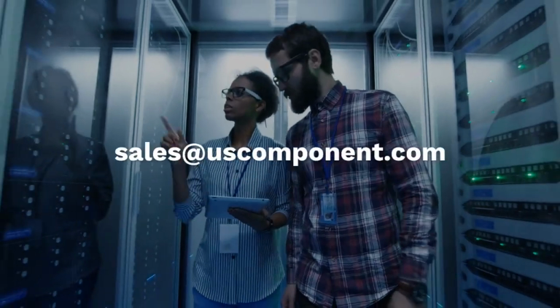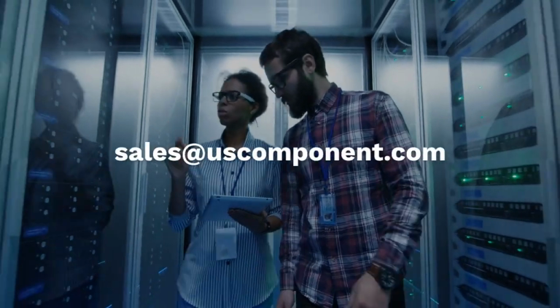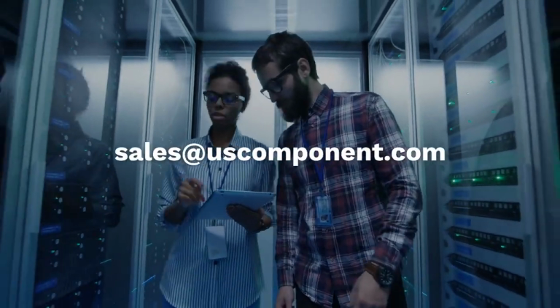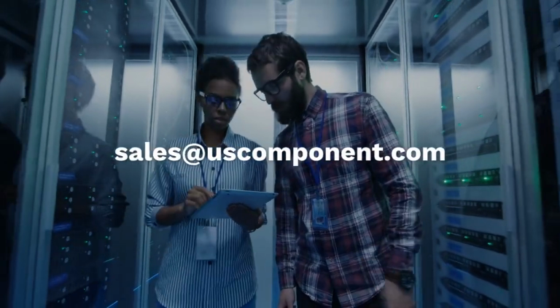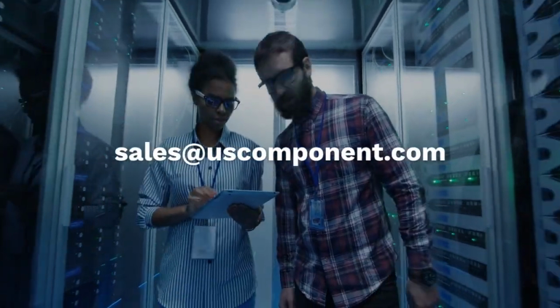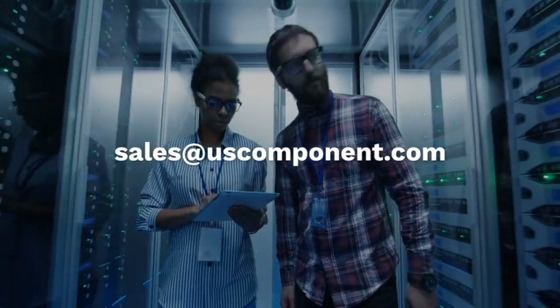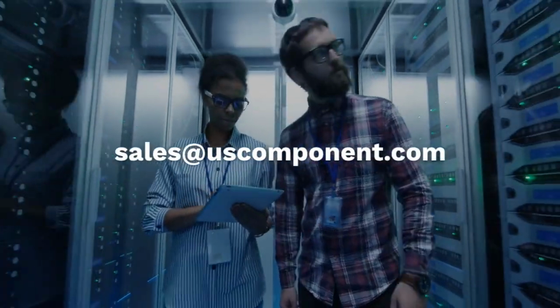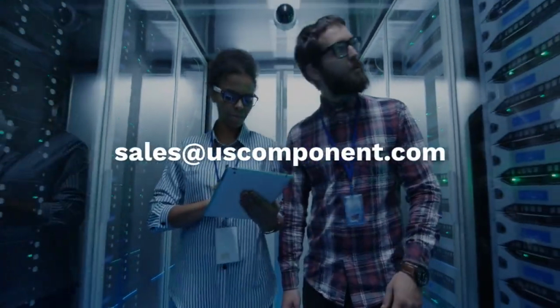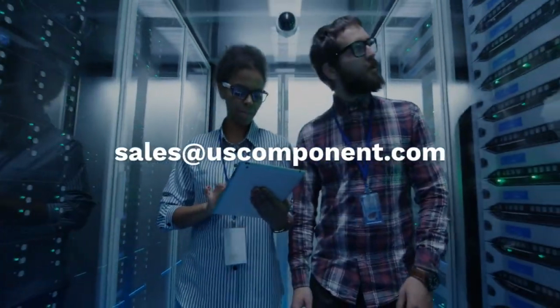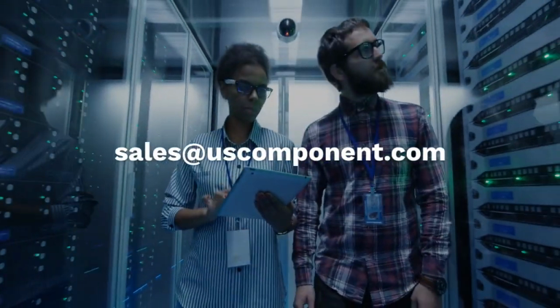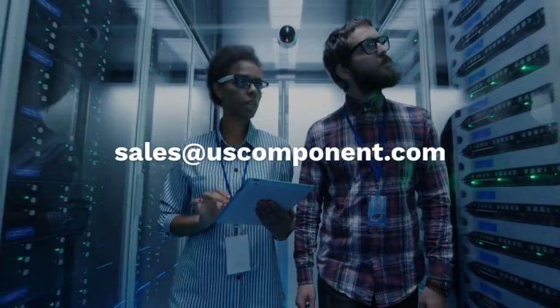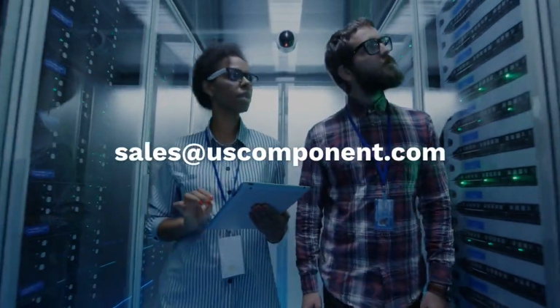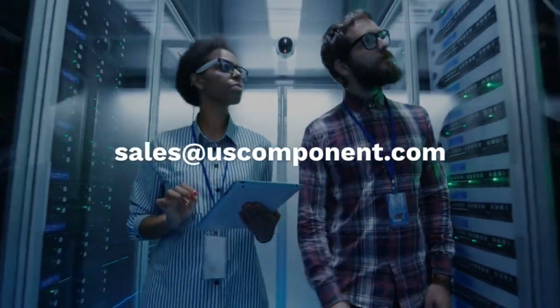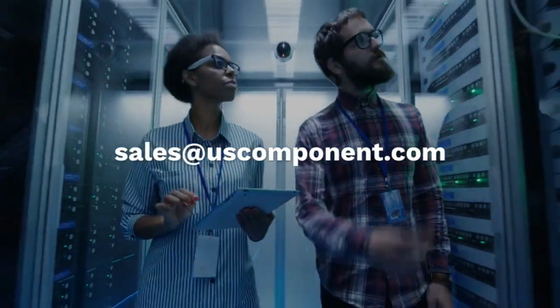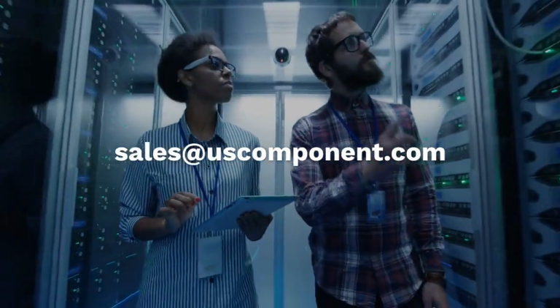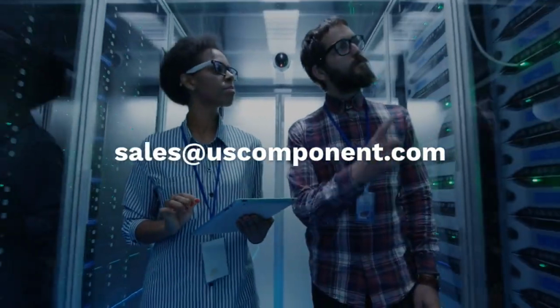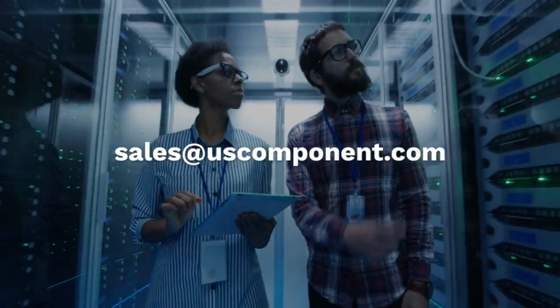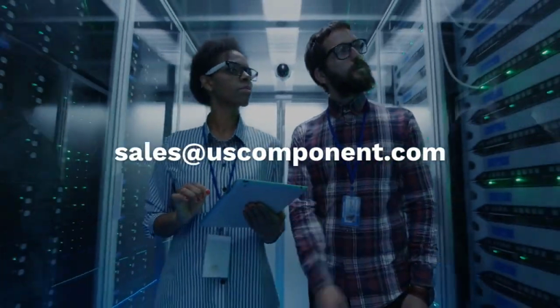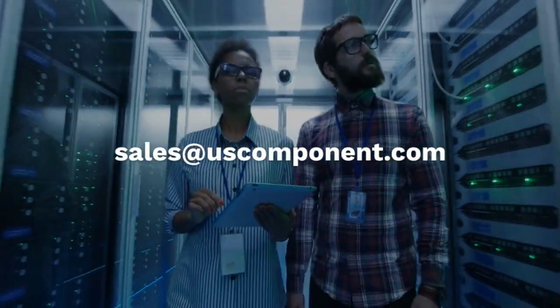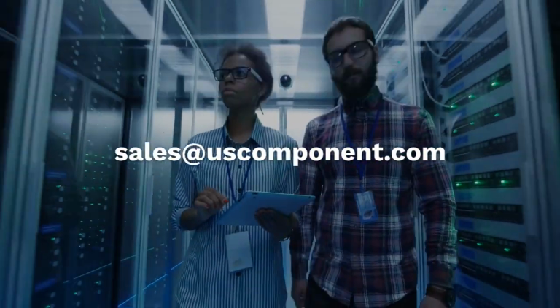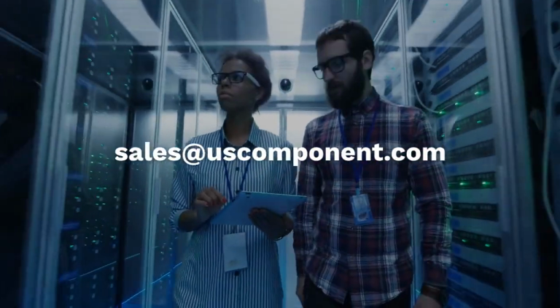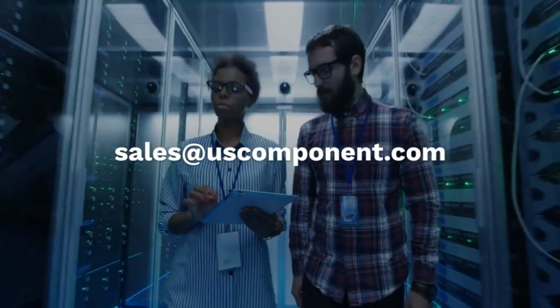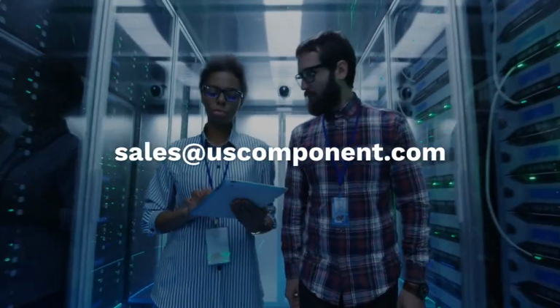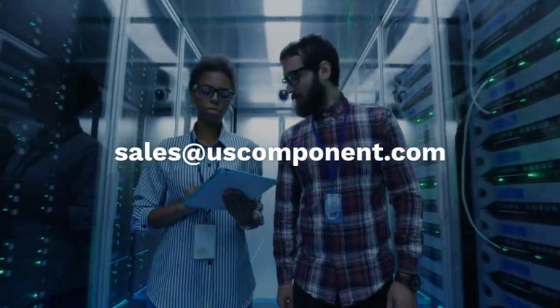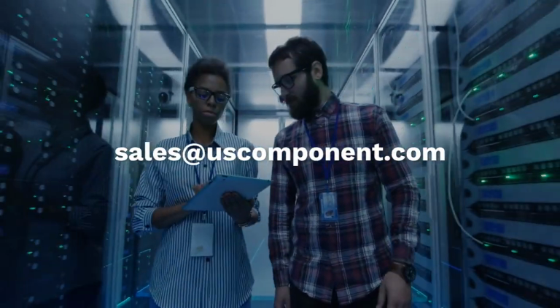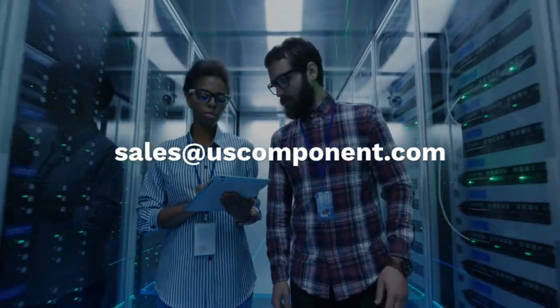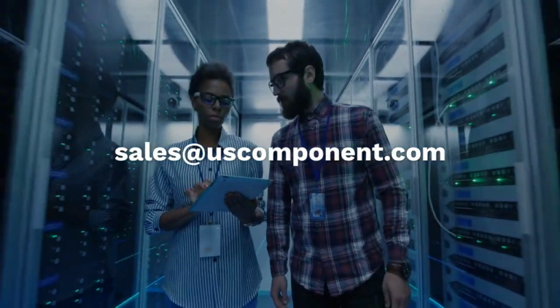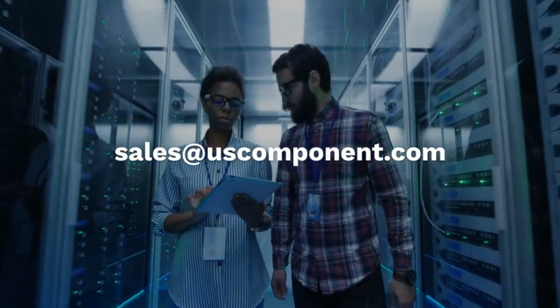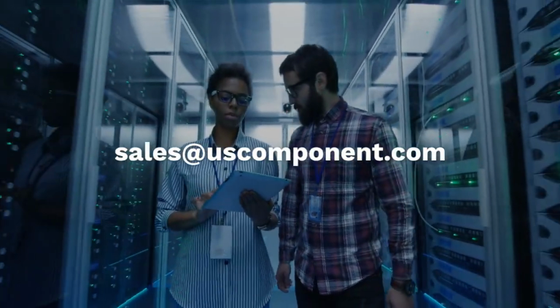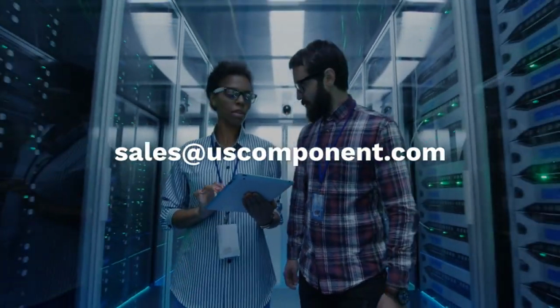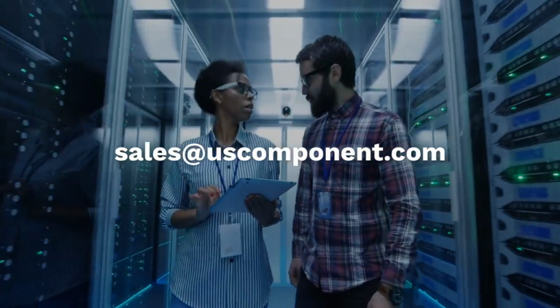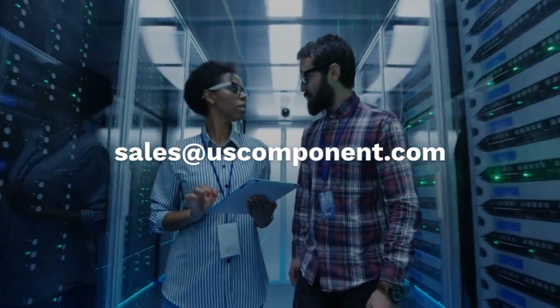Ready to buy the FZ800R12KE3? Please contact sales at uscomponent.com.